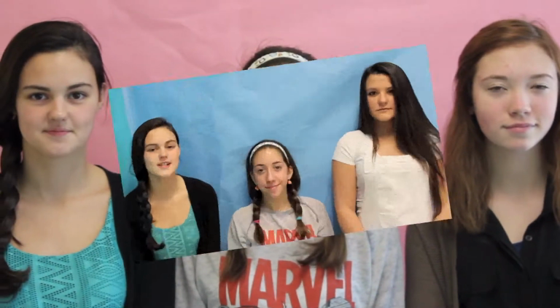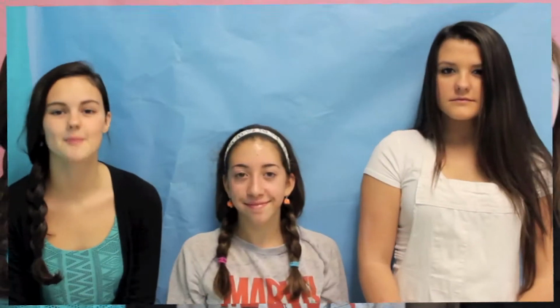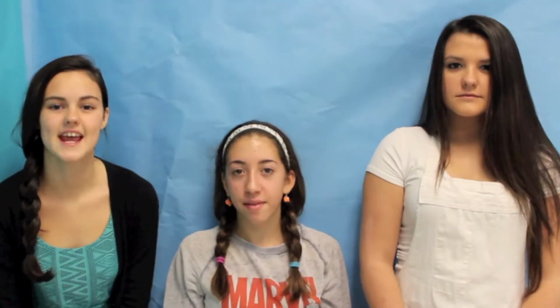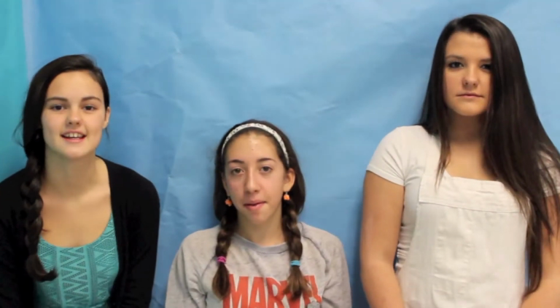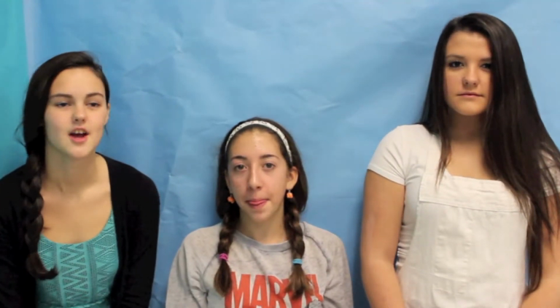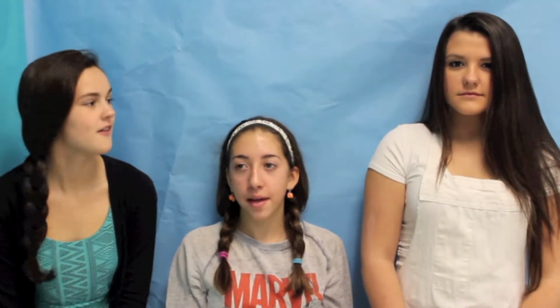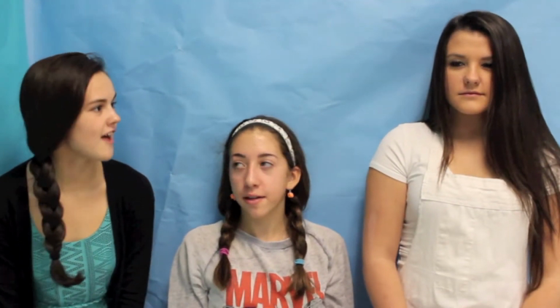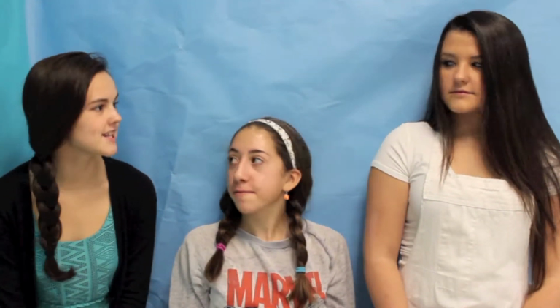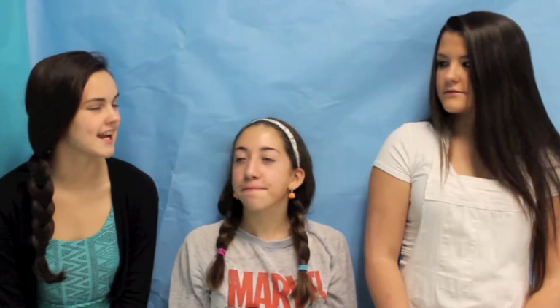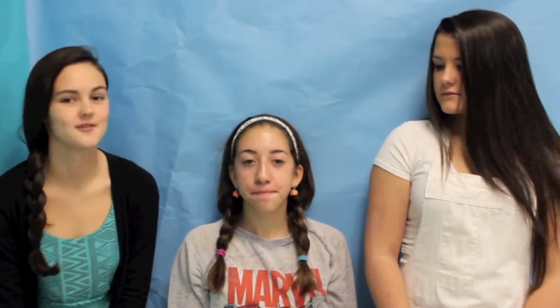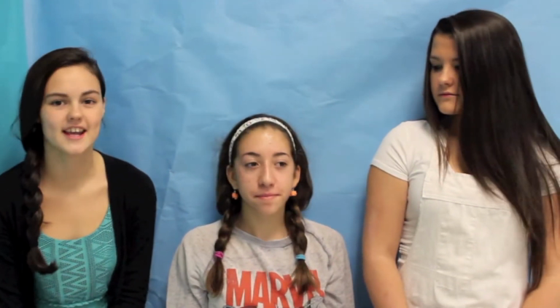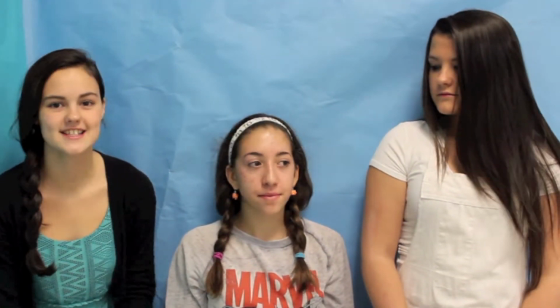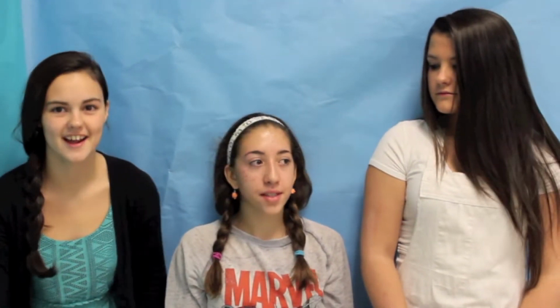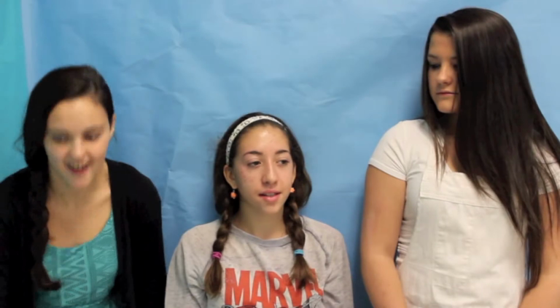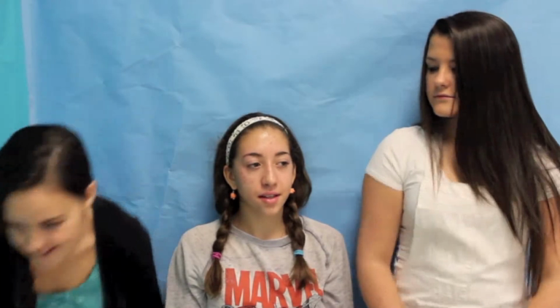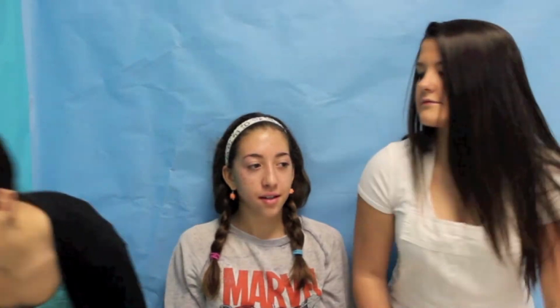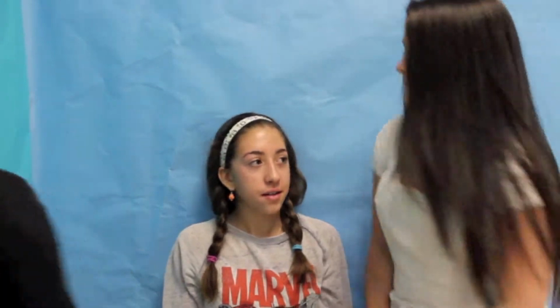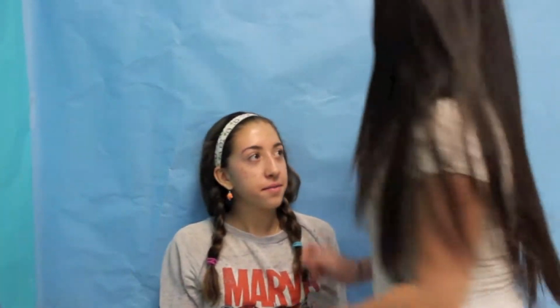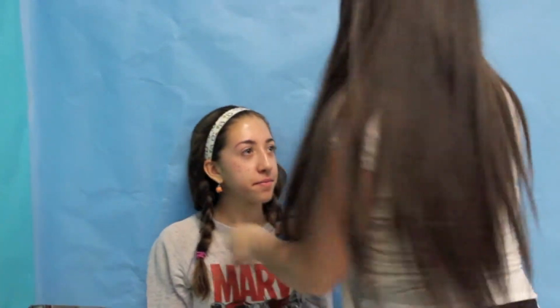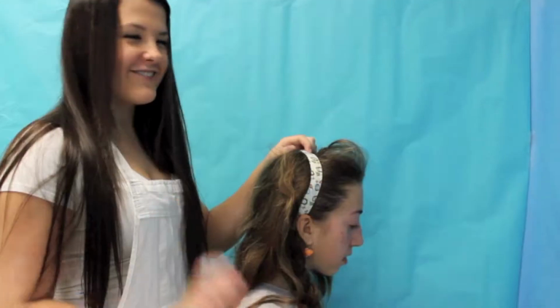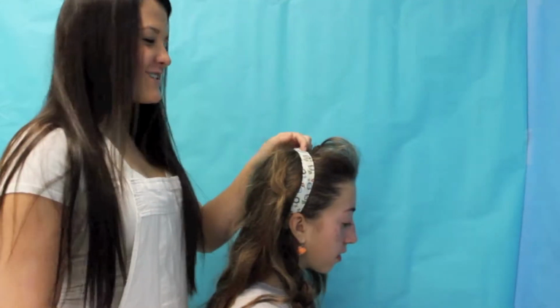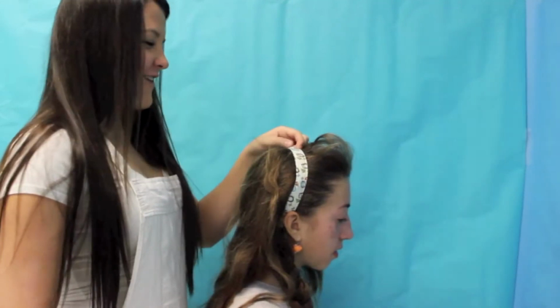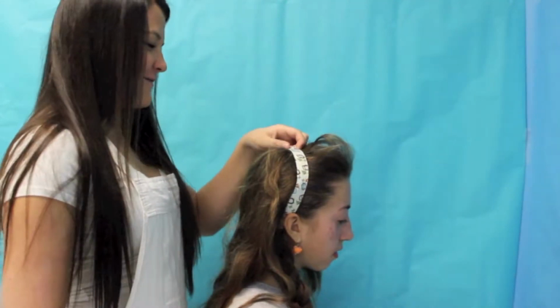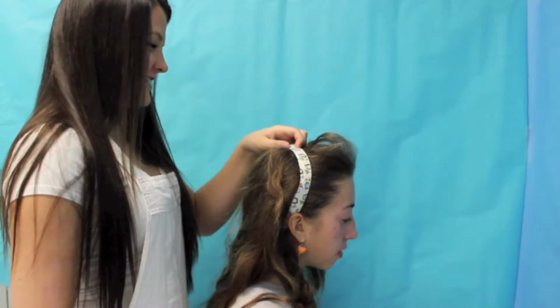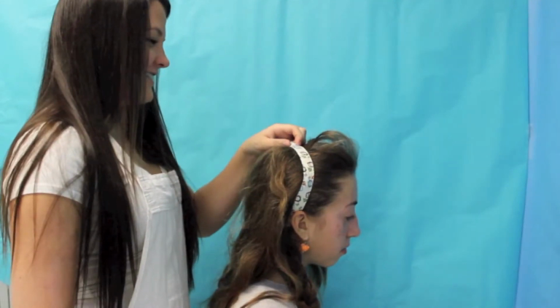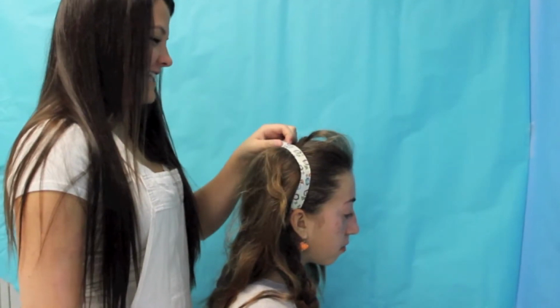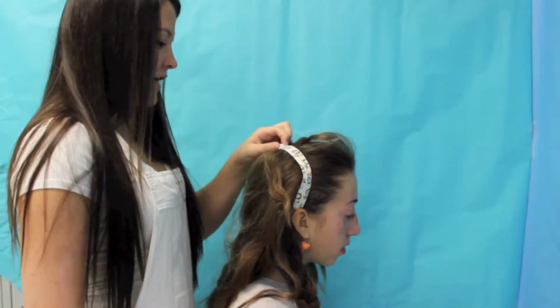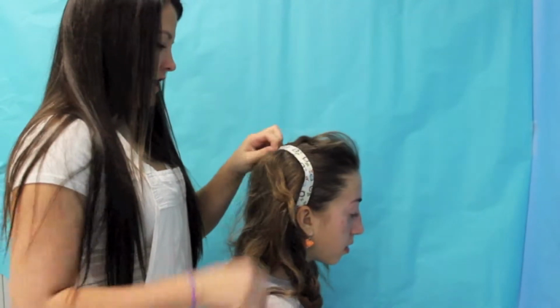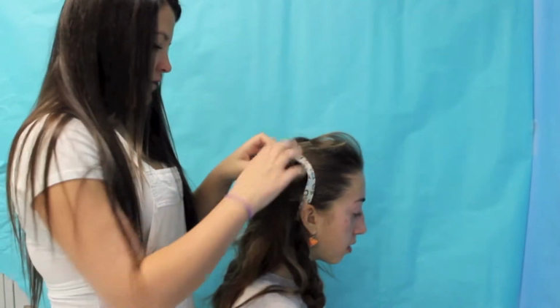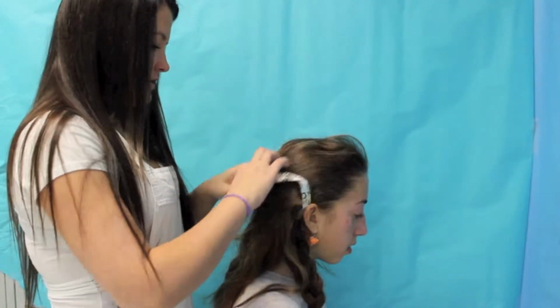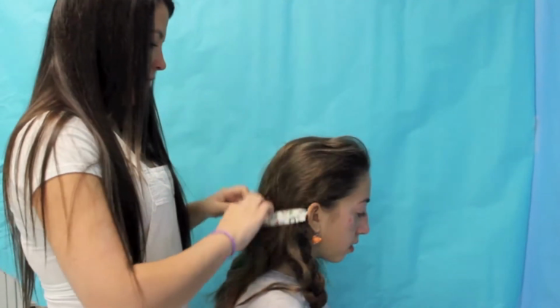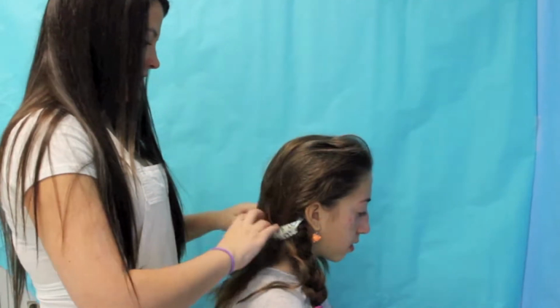First up is Kaylee. You have five minutes, Kaylee. Ready, set, go. First off, I'm going to take out her hair and put it into a ponytail.